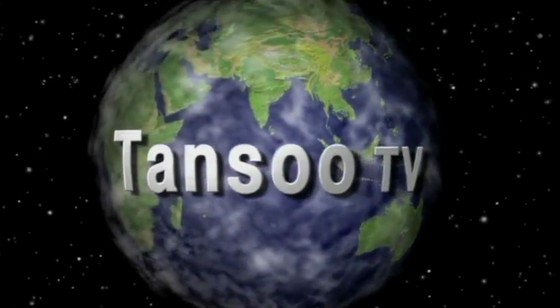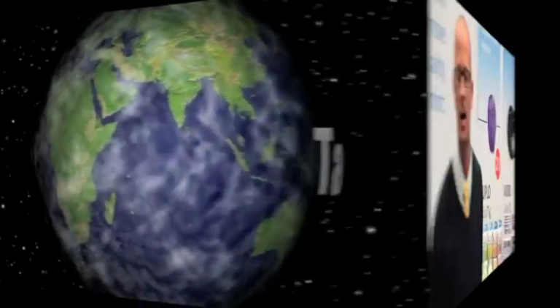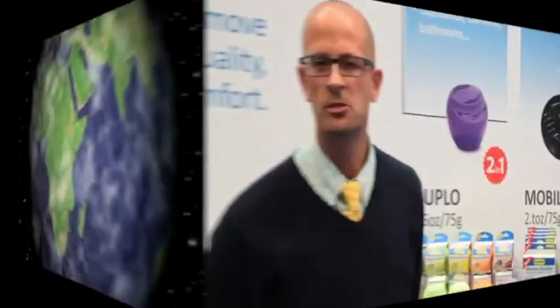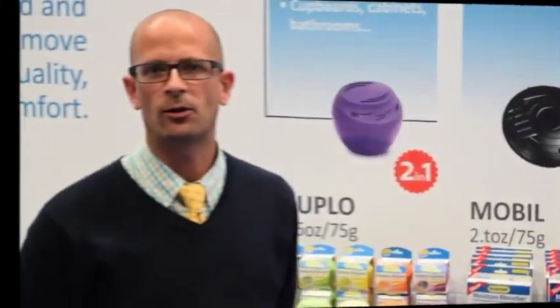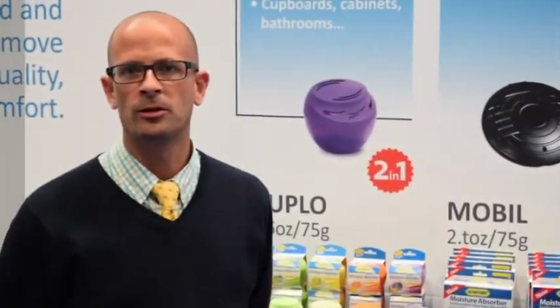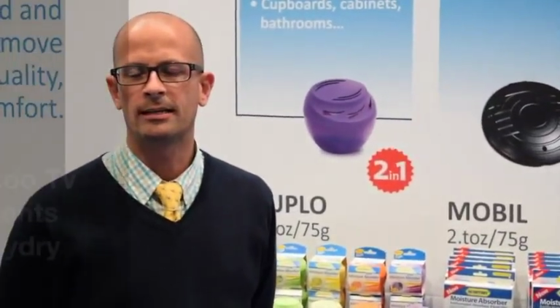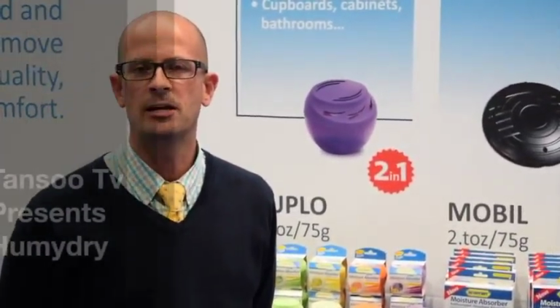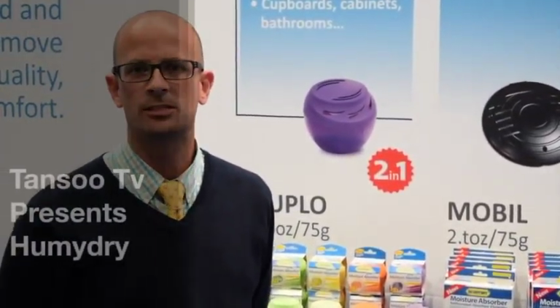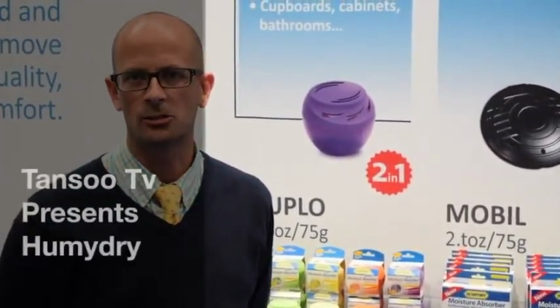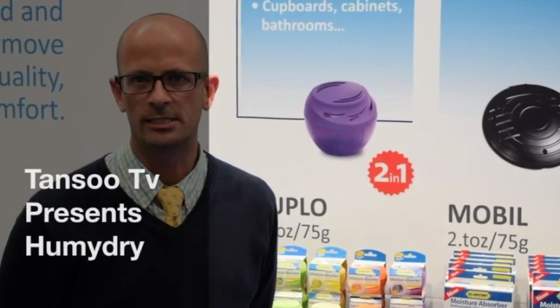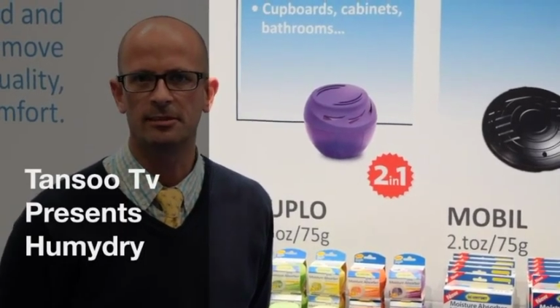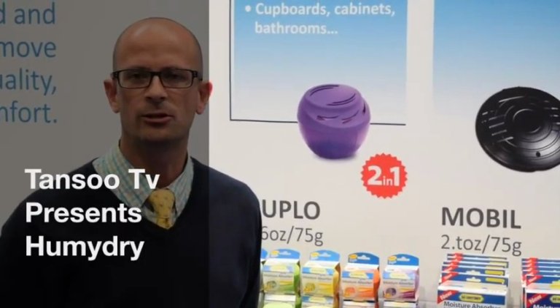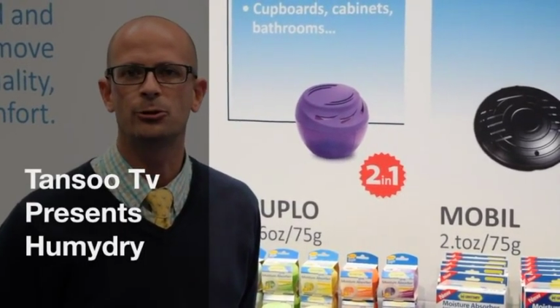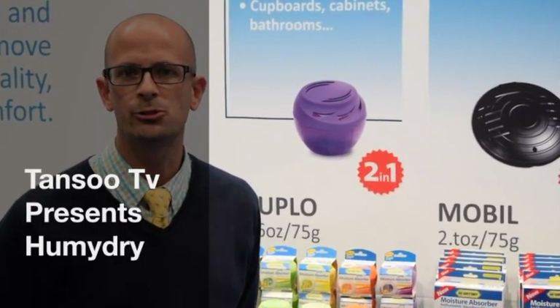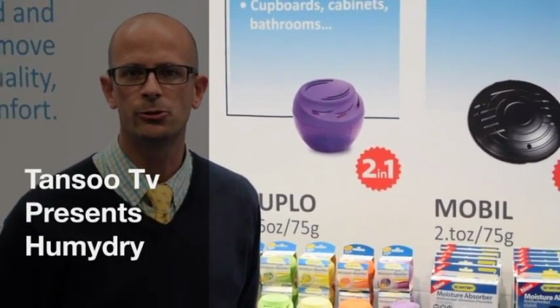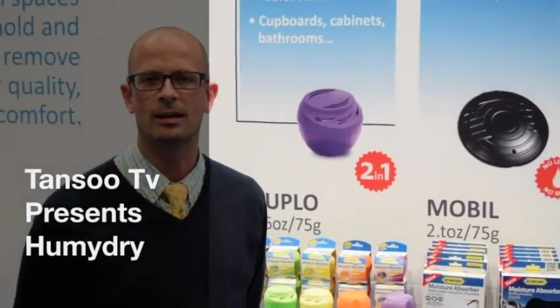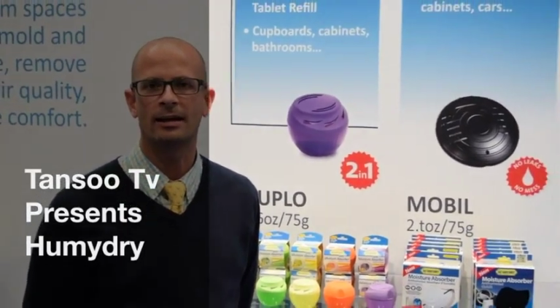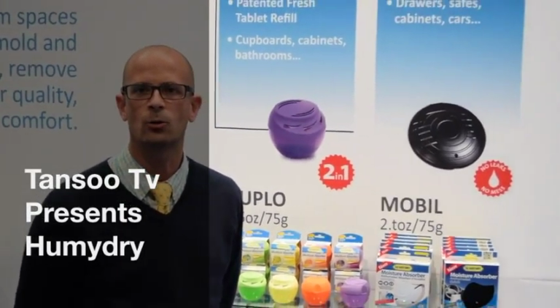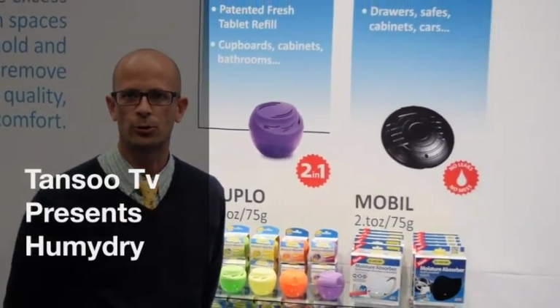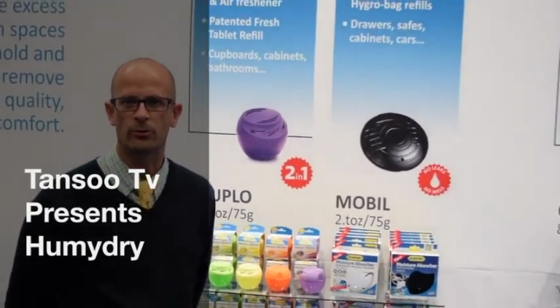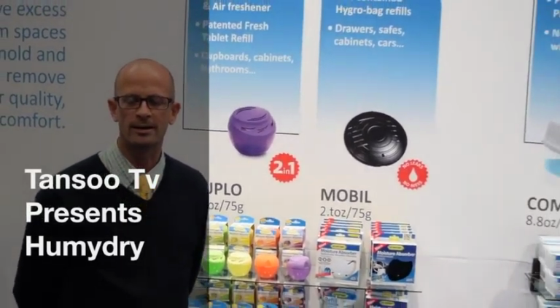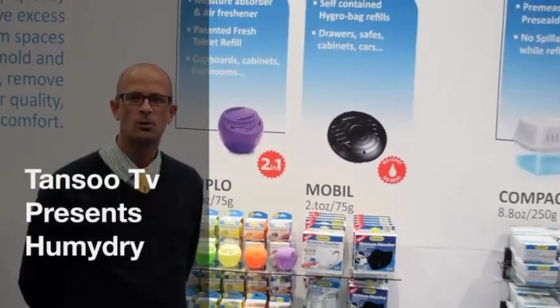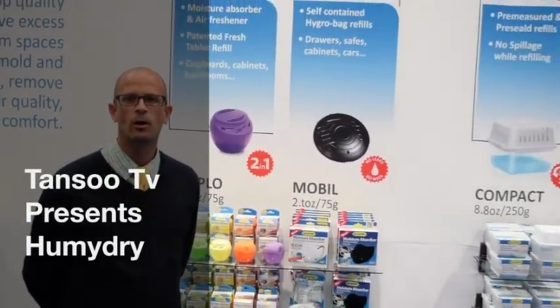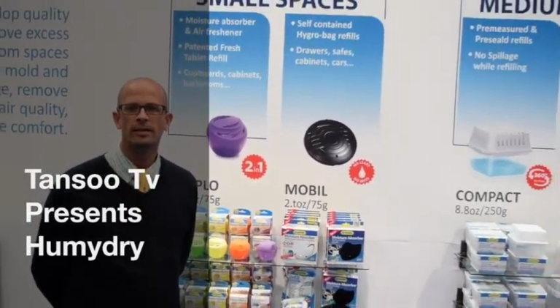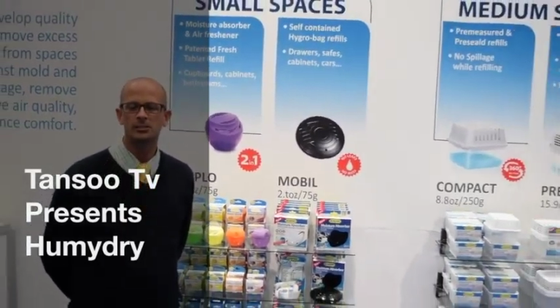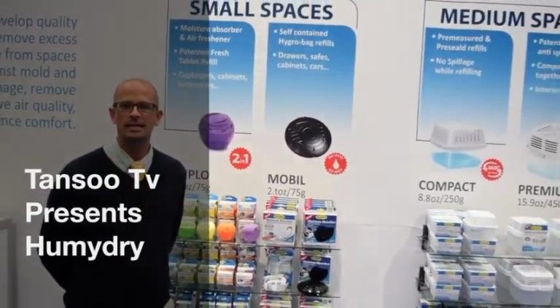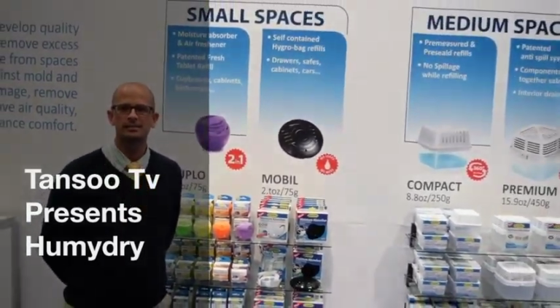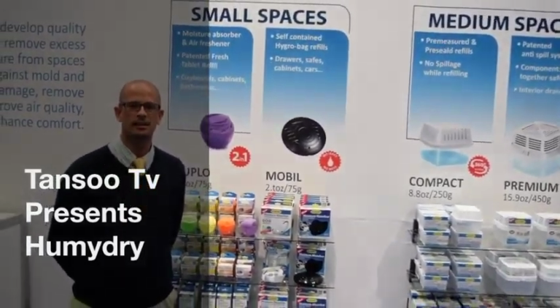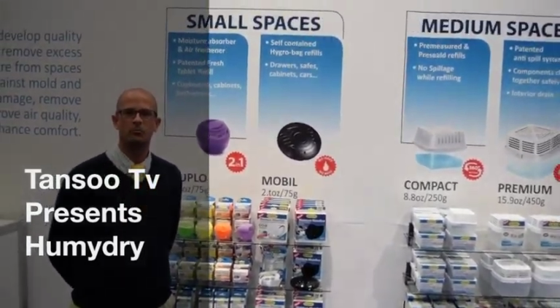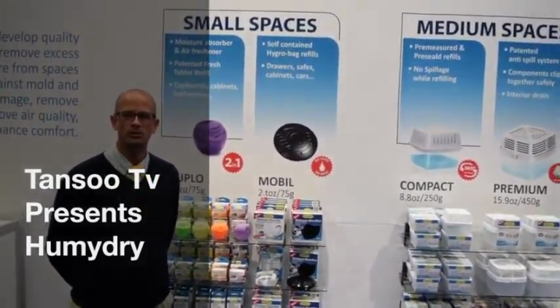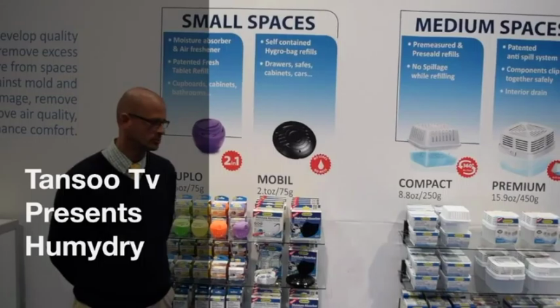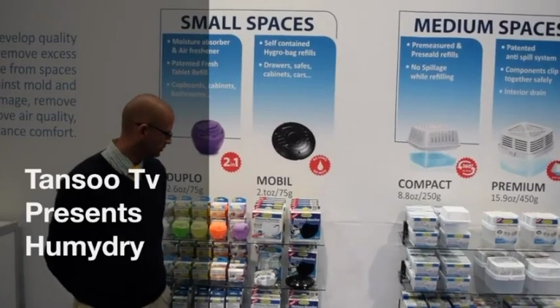Hi, it's Brent Ormandy and I'm here with TungSoup TV to introduce to you a line called Humidry — one of the industry leaders in moisture absorption.